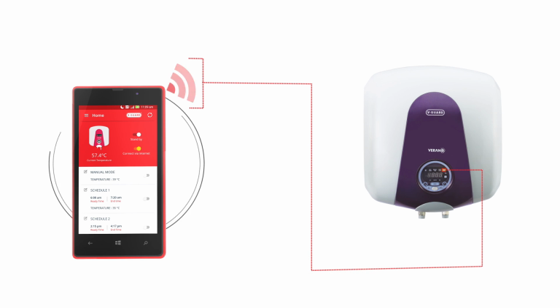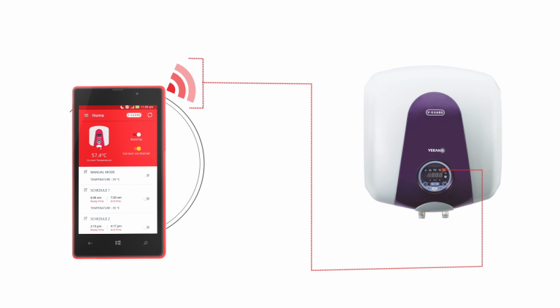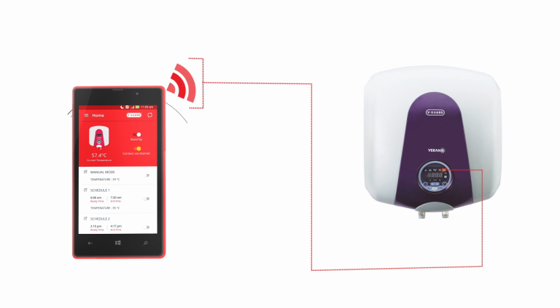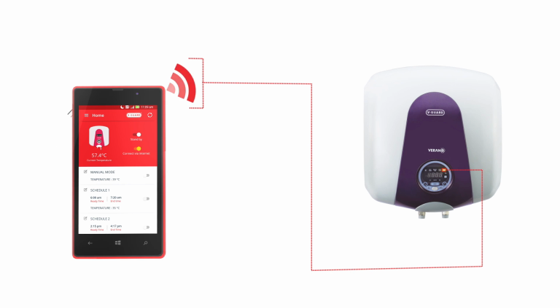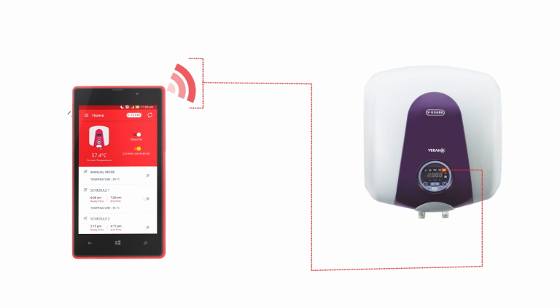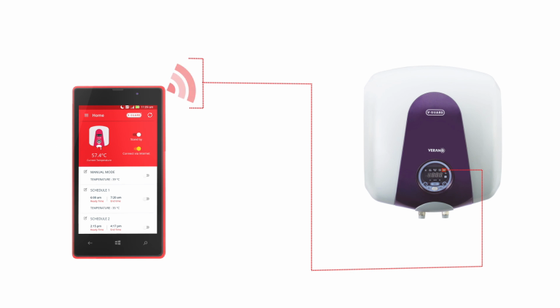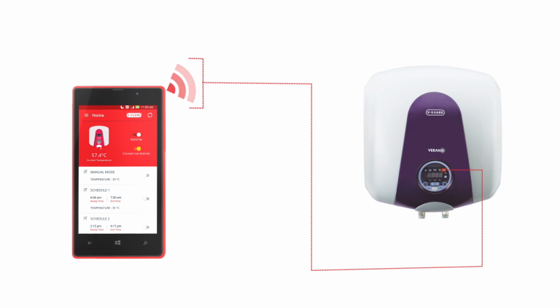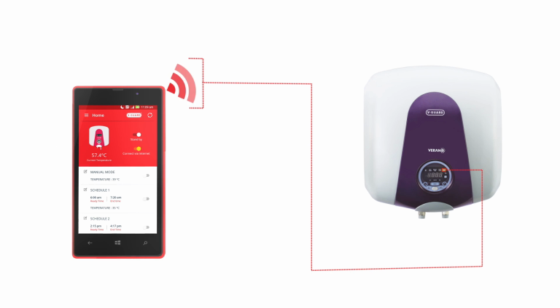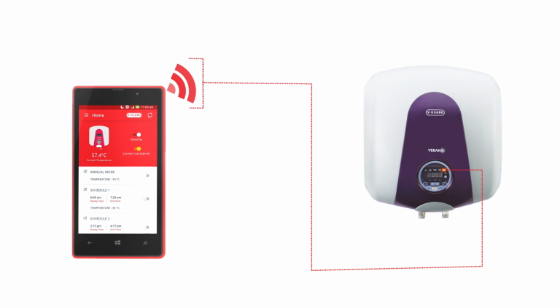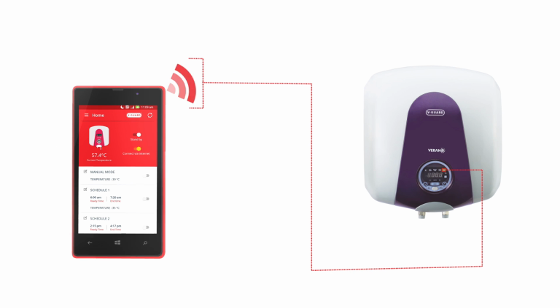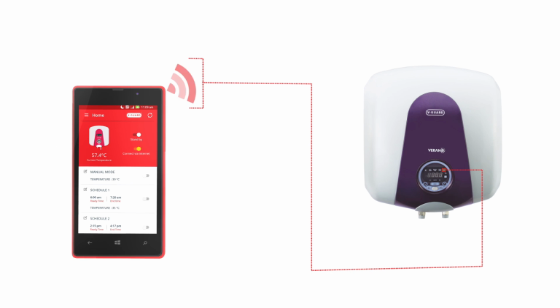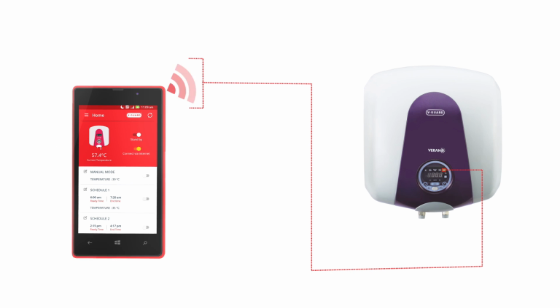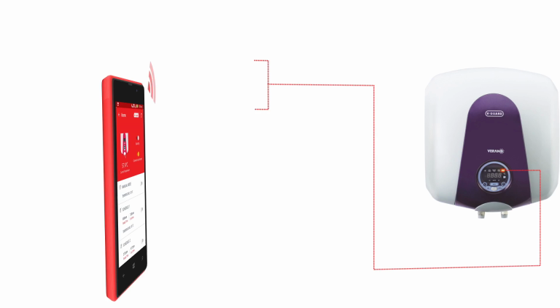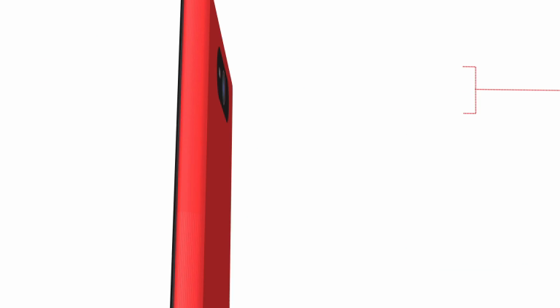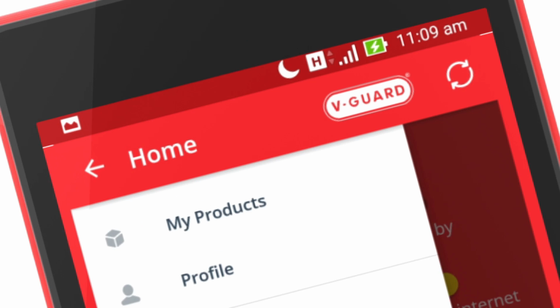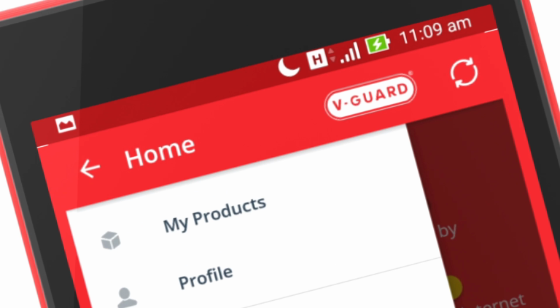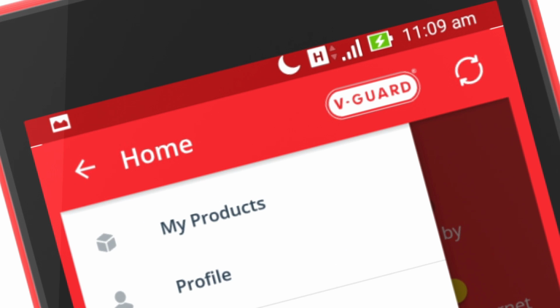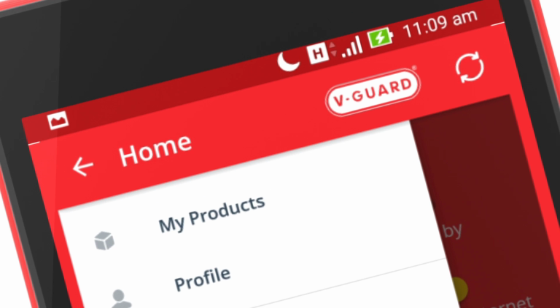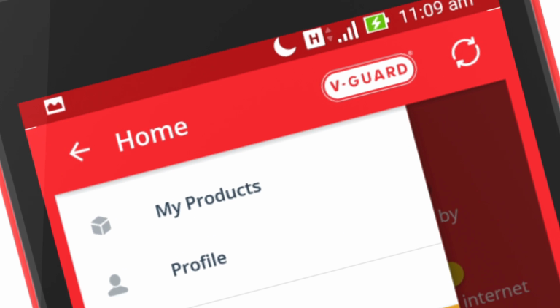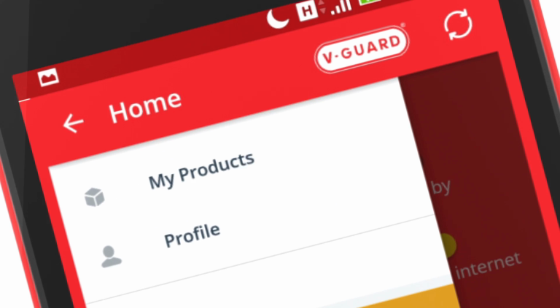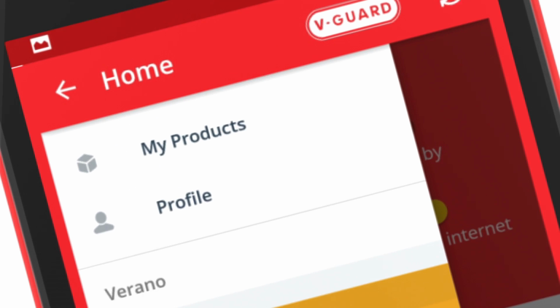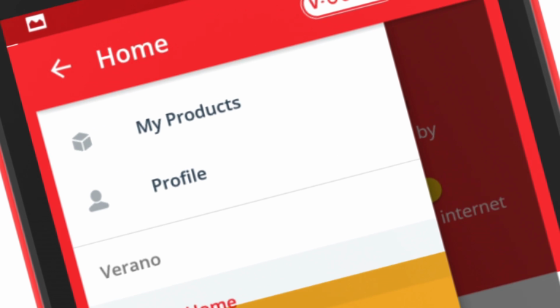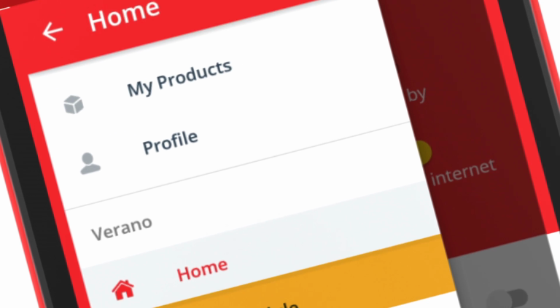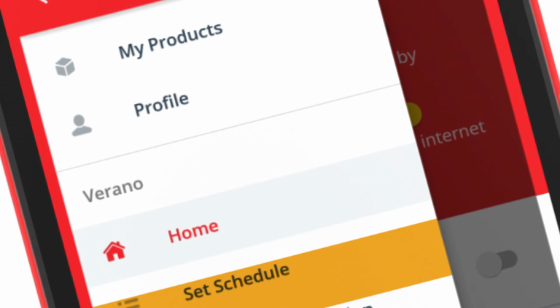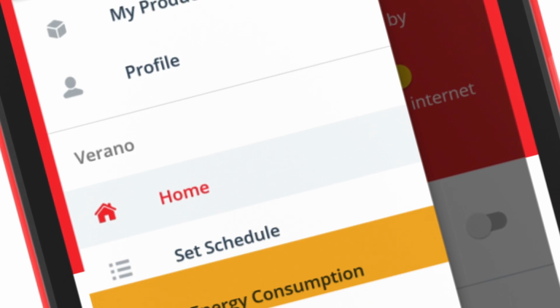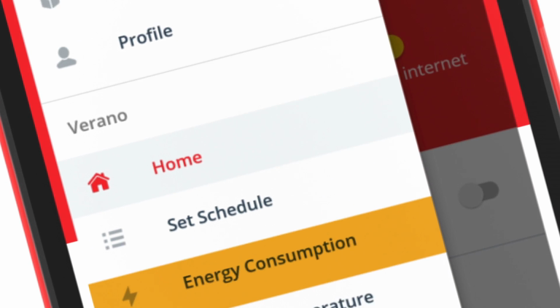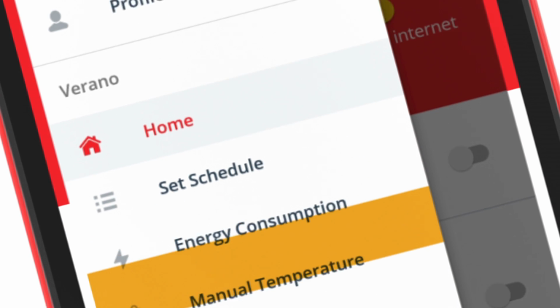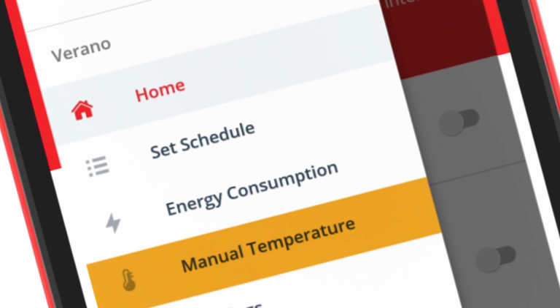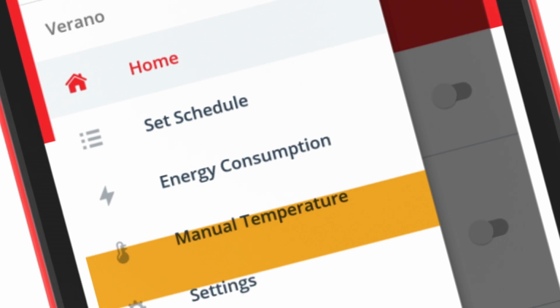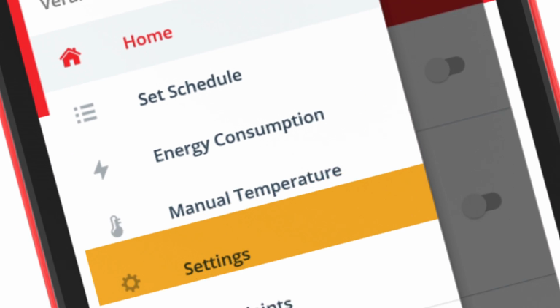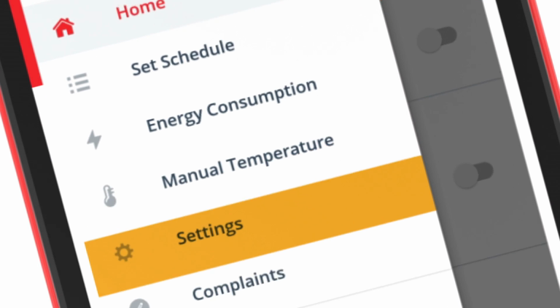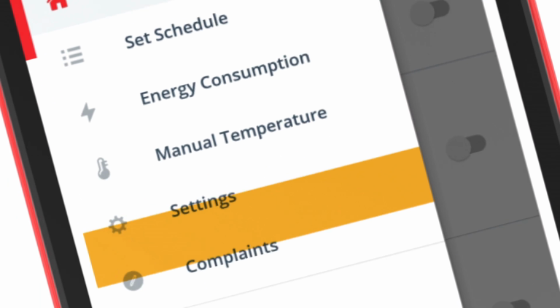And if you thought this was too much, wait. The Verano also diagnoses itself.